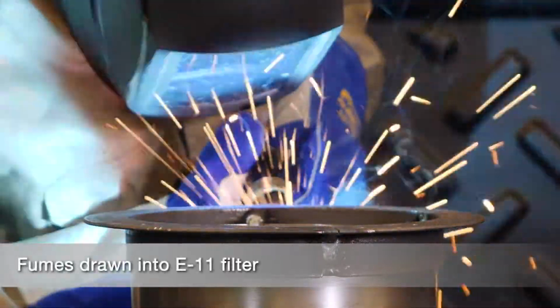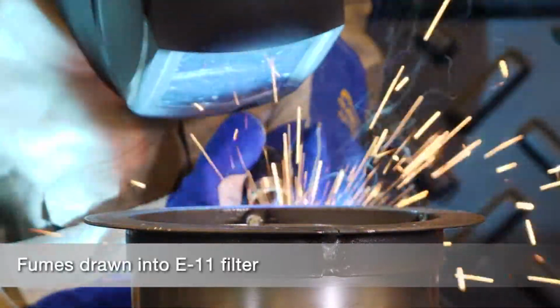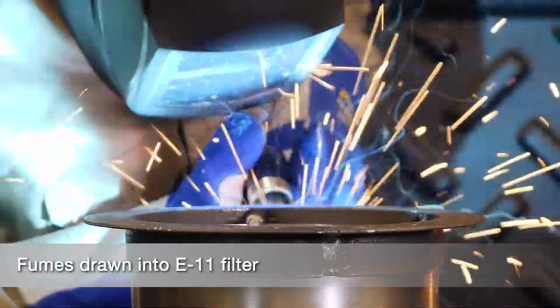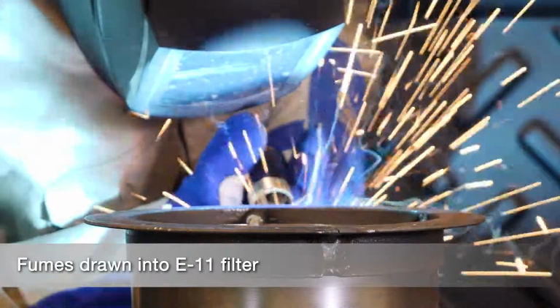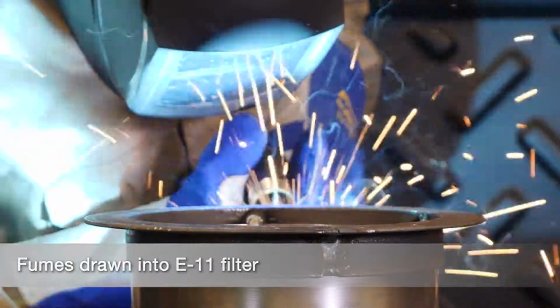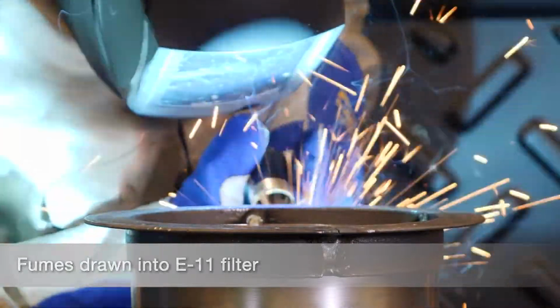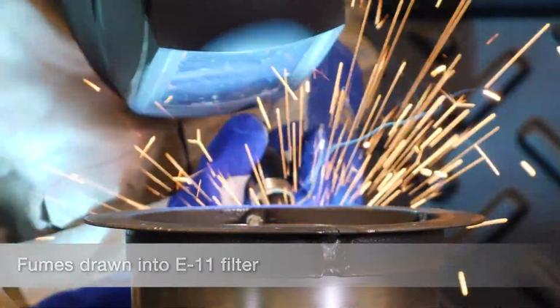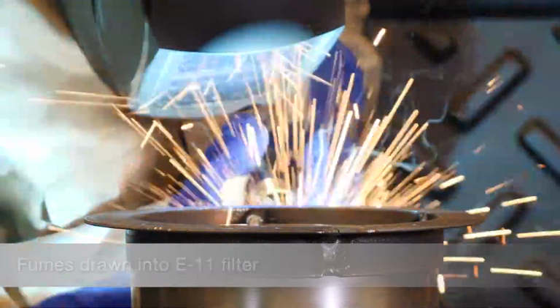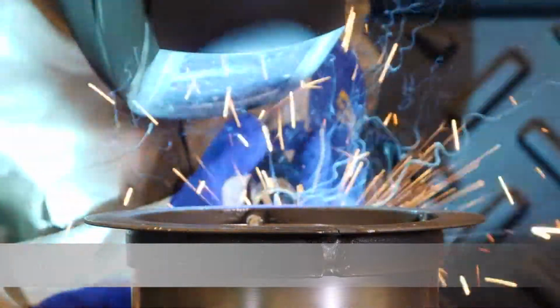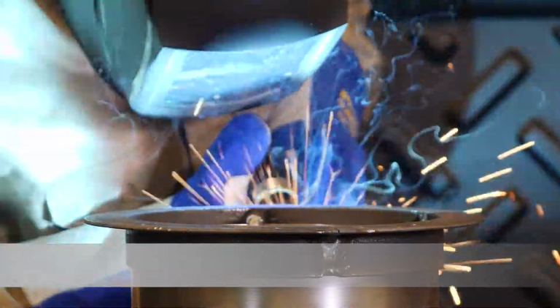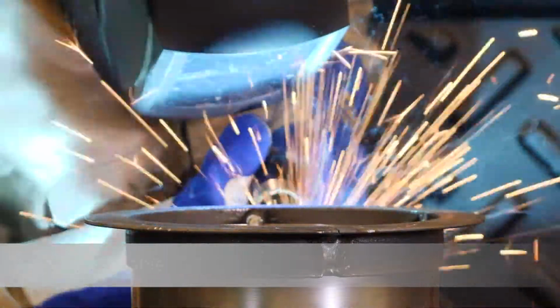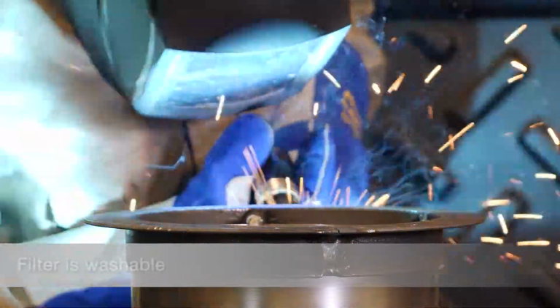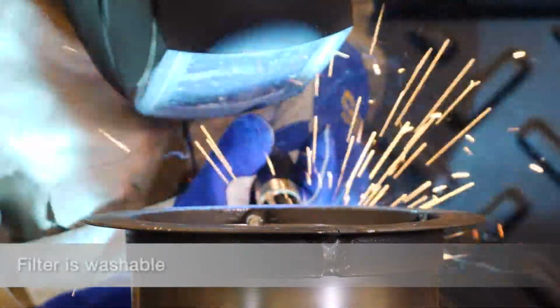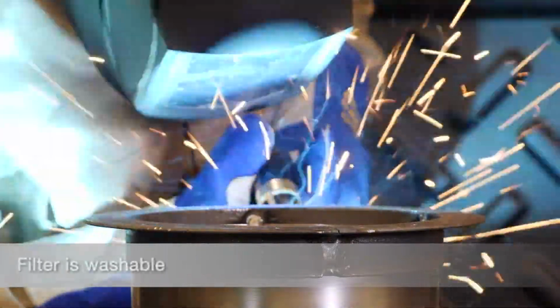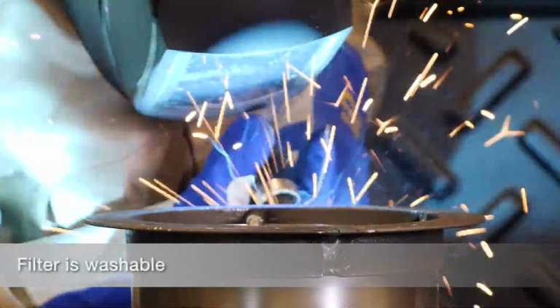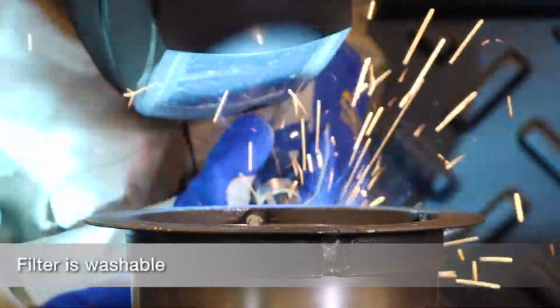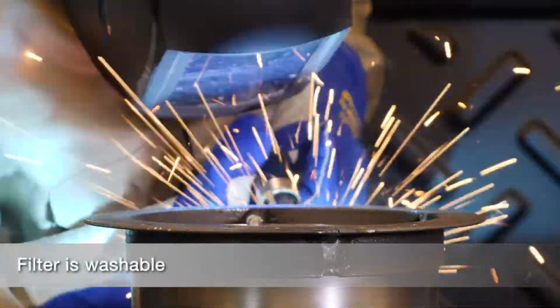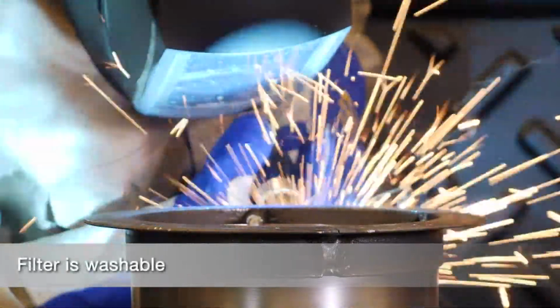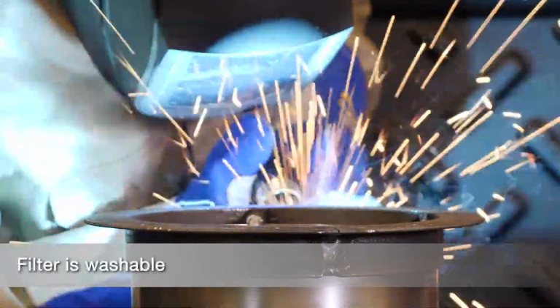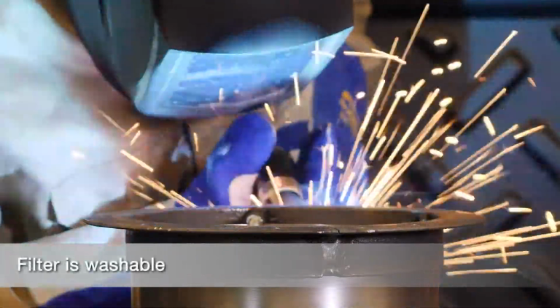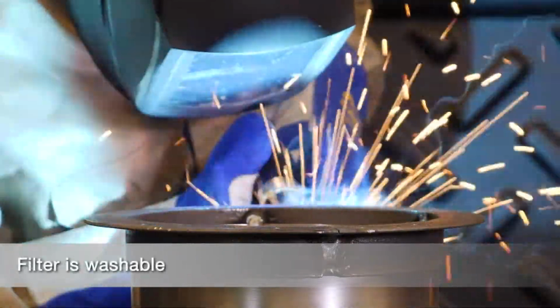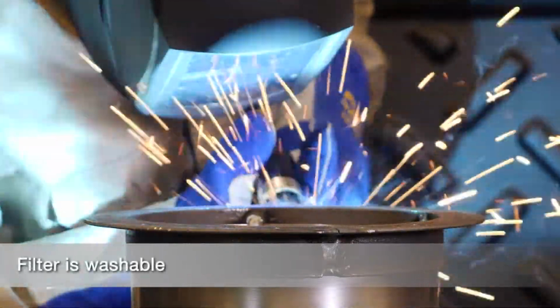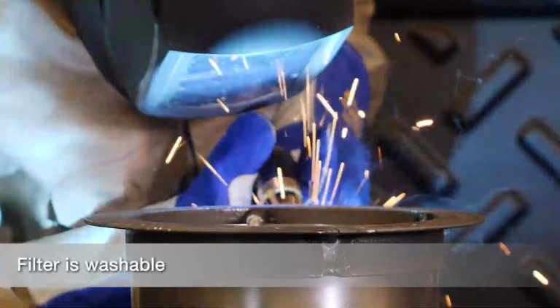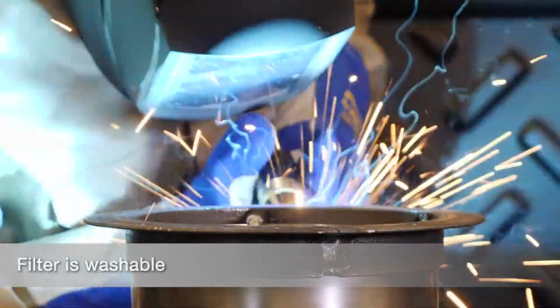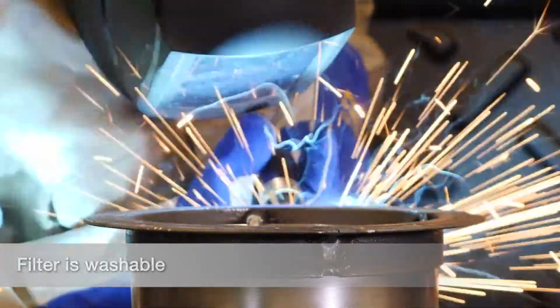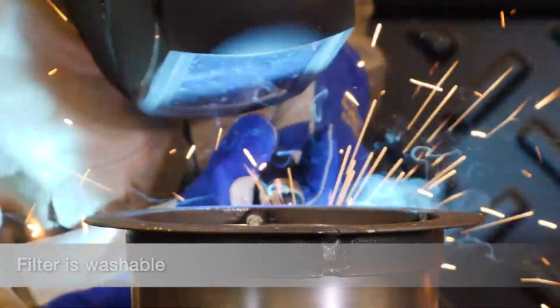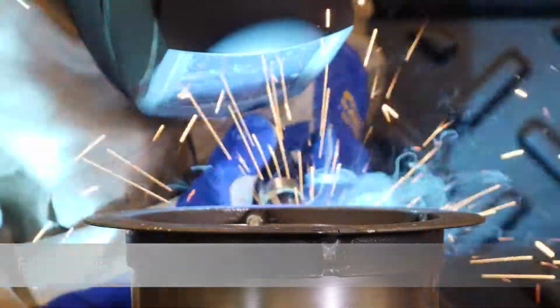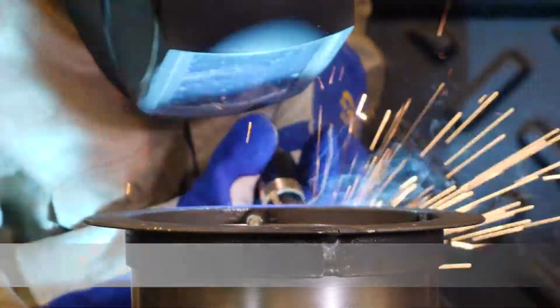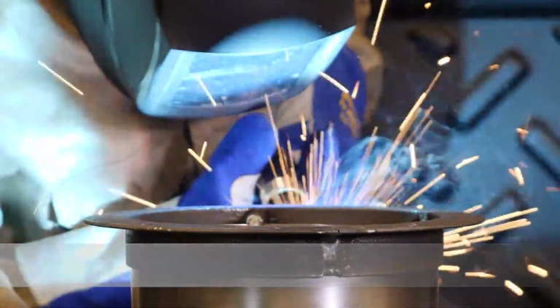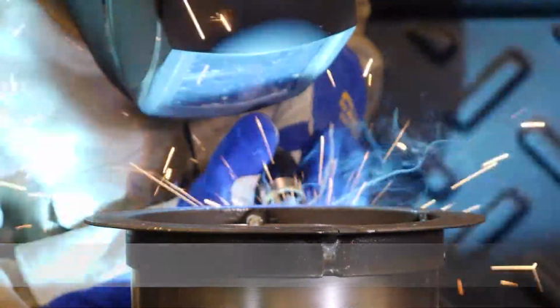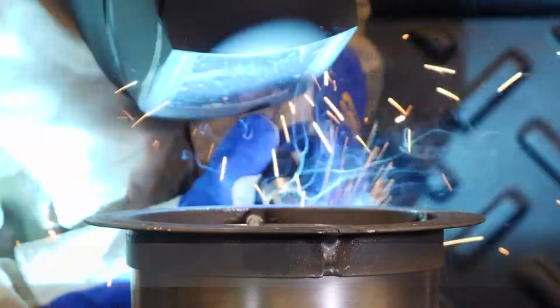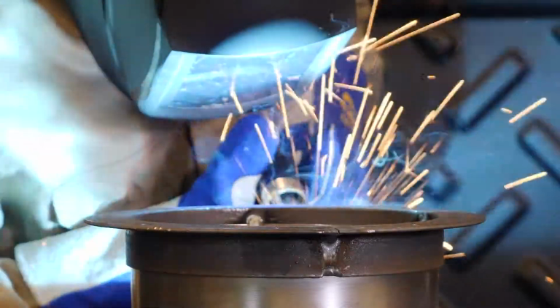The E11 rated PTFE filter is washable, so a single filter can last years when properly maintained.